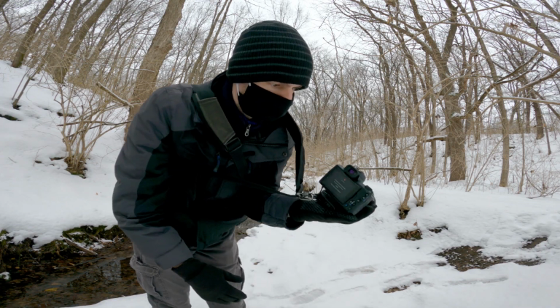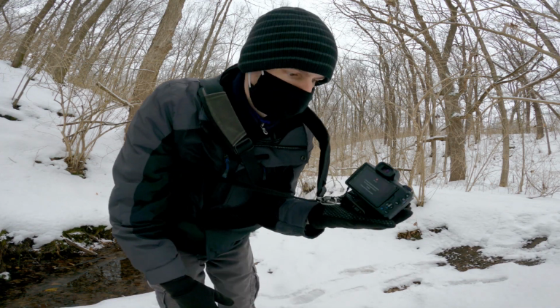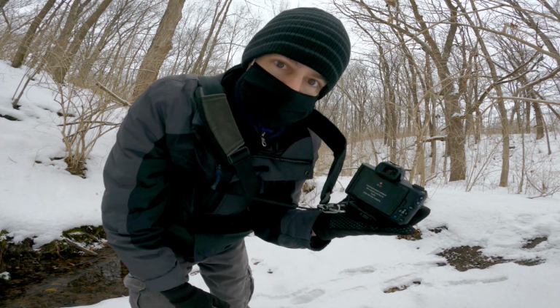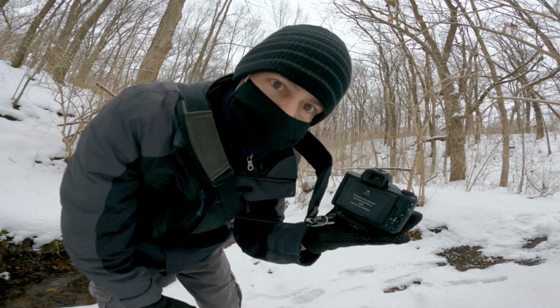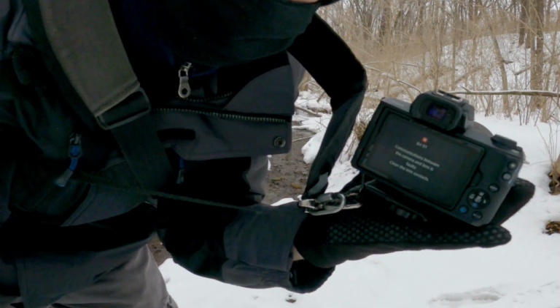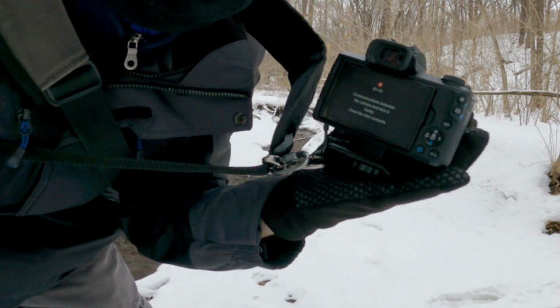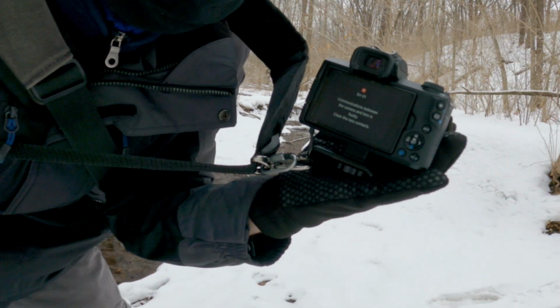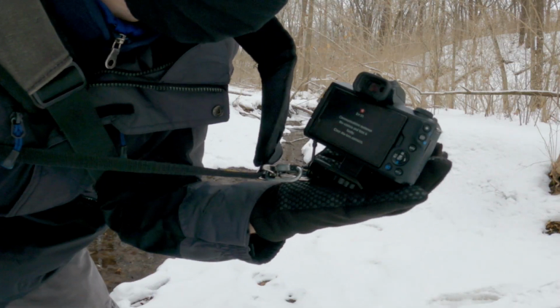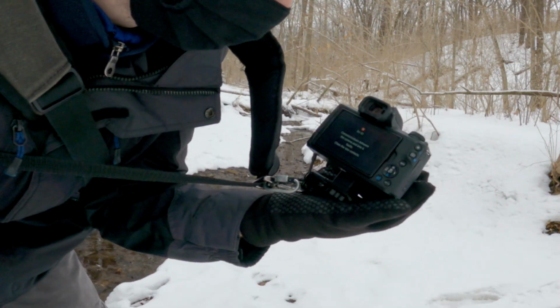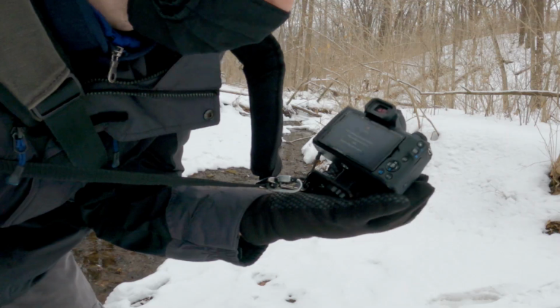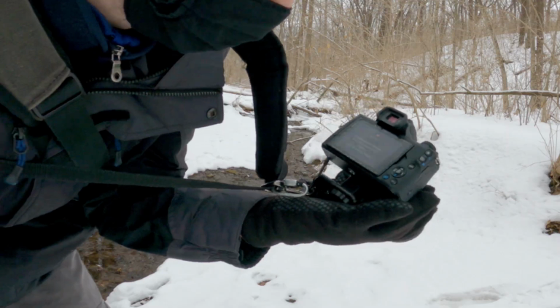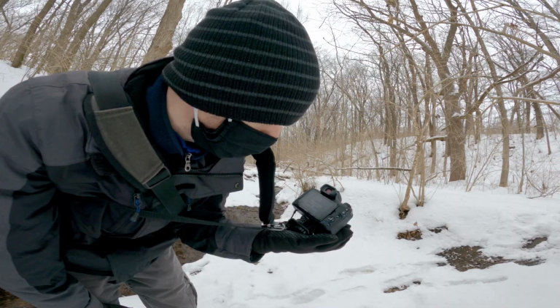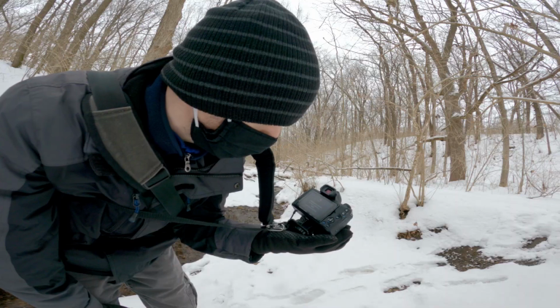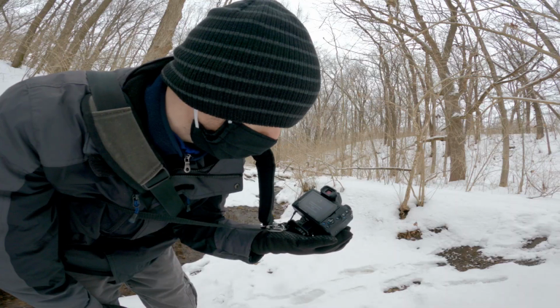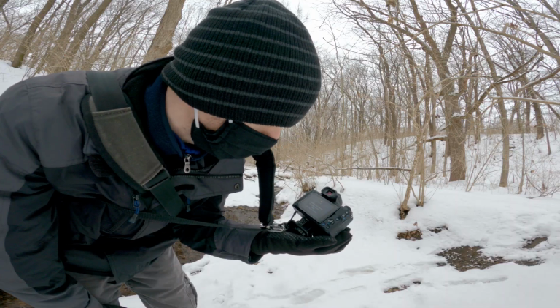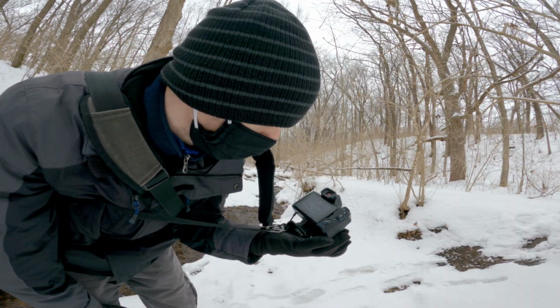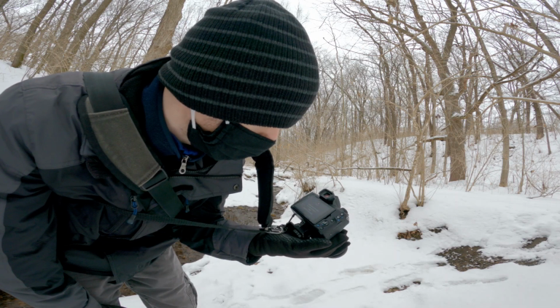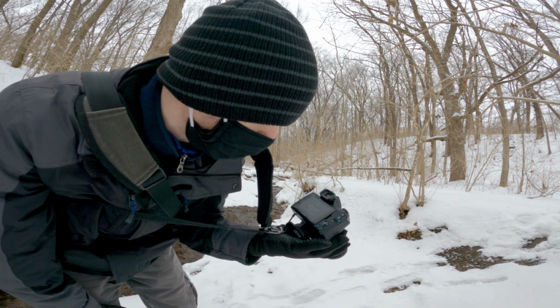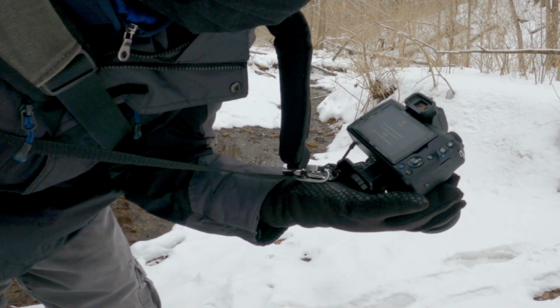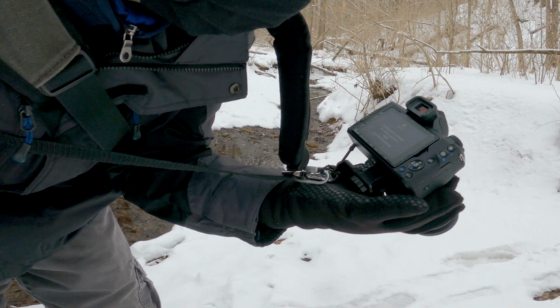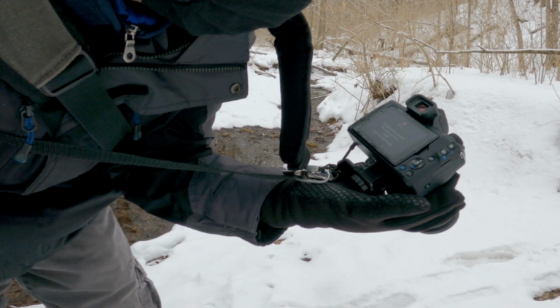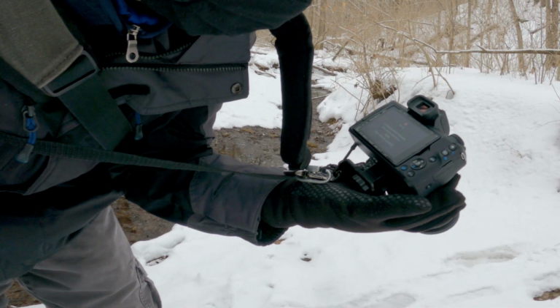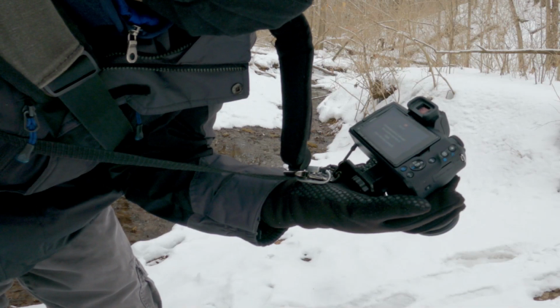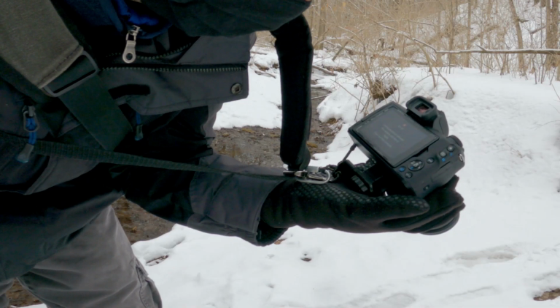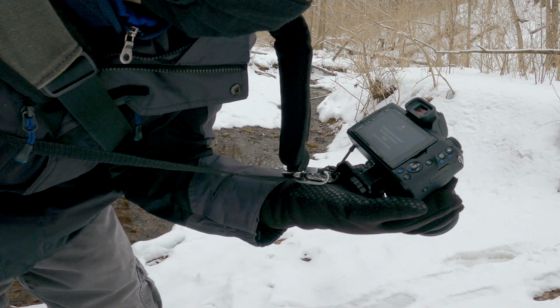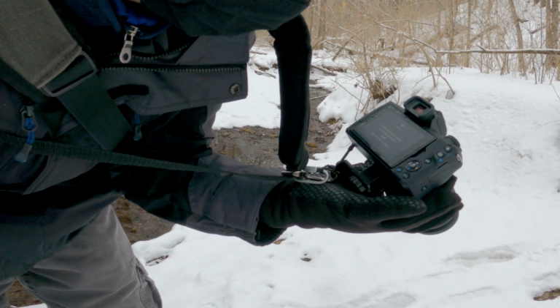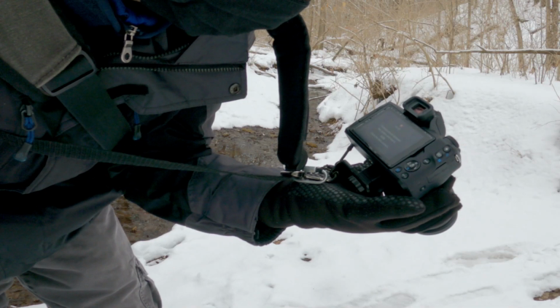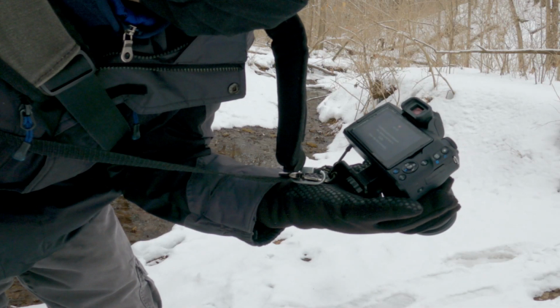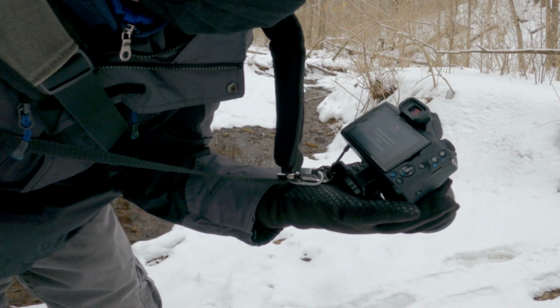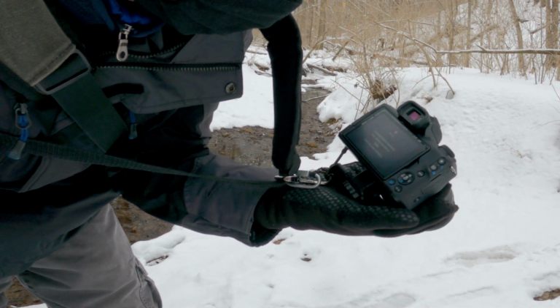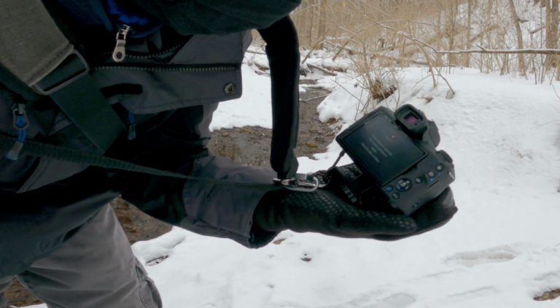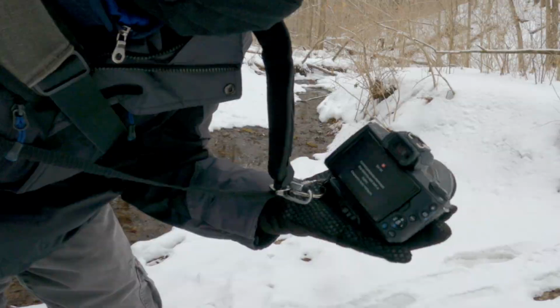I just had an issue — Error 01. Communication between the camera and lens is faulty. Clean the lens contacts.